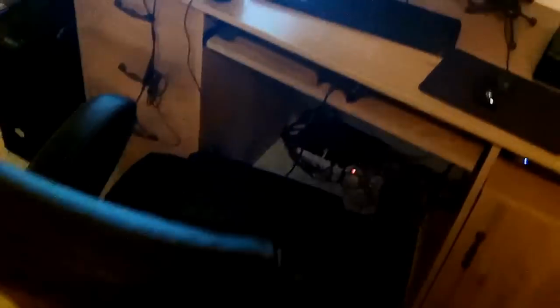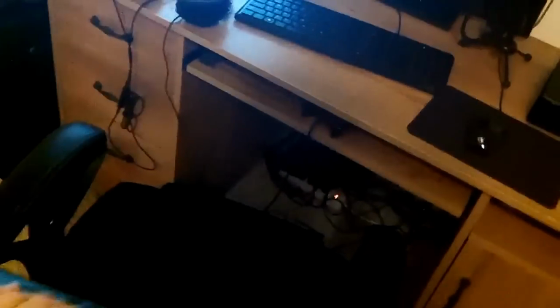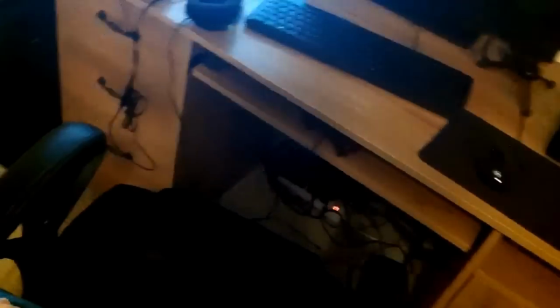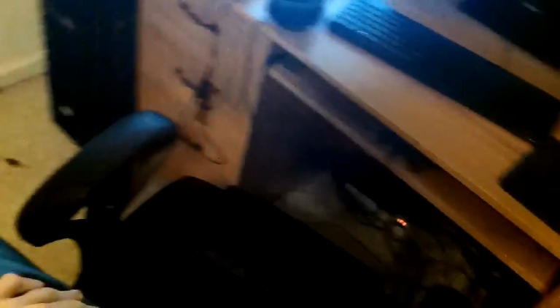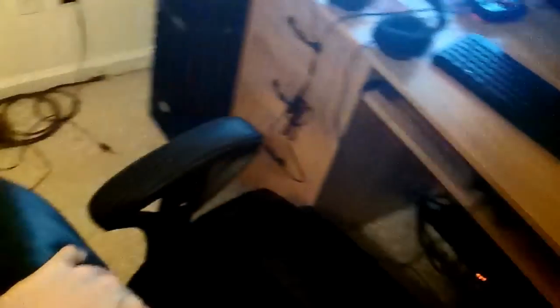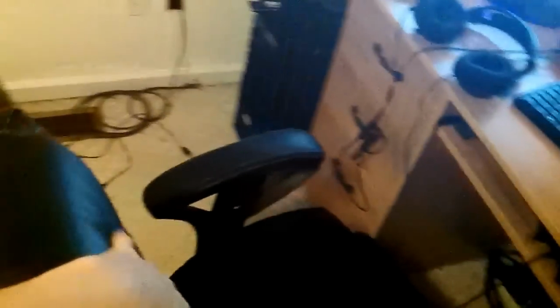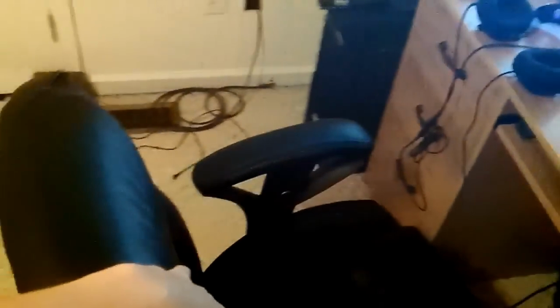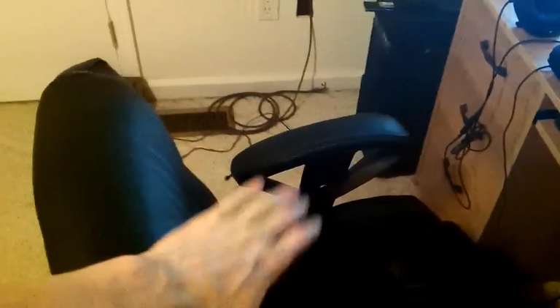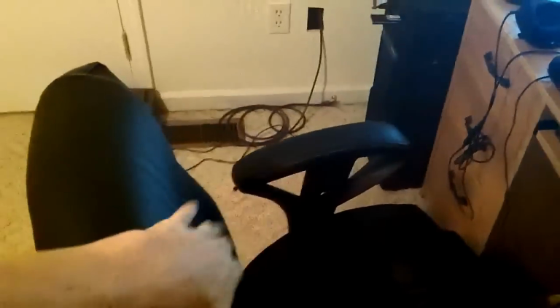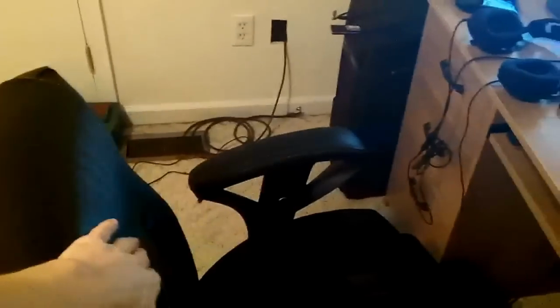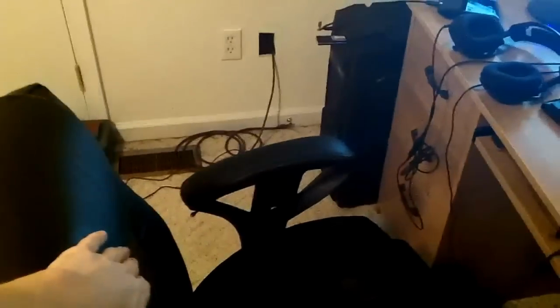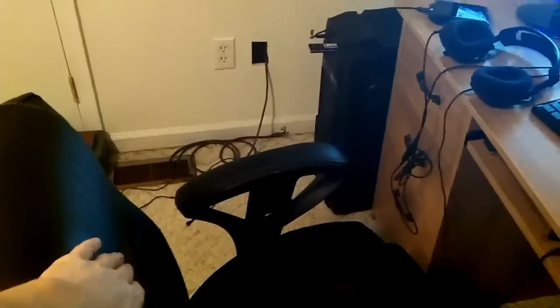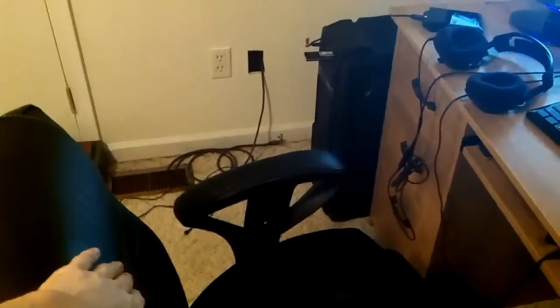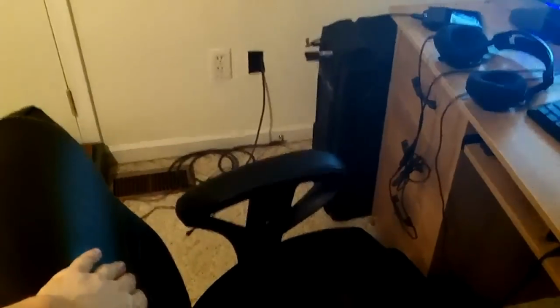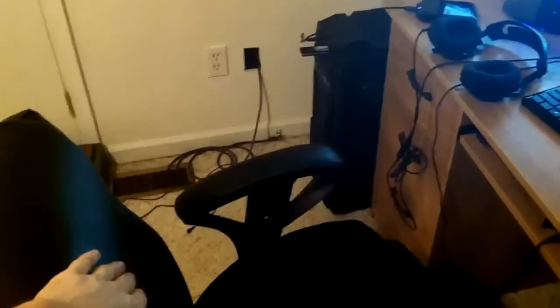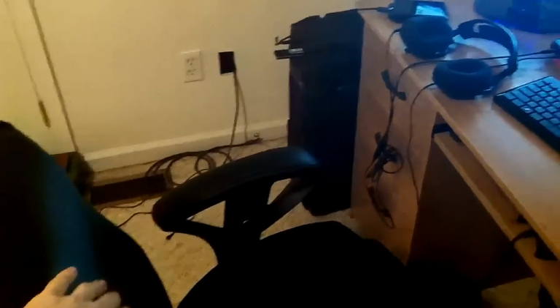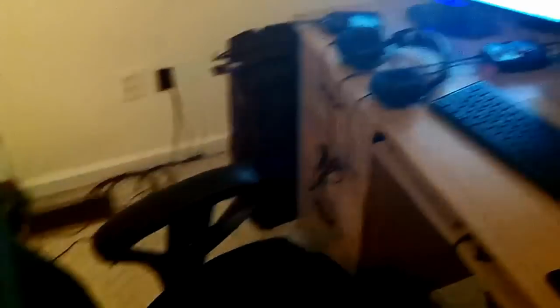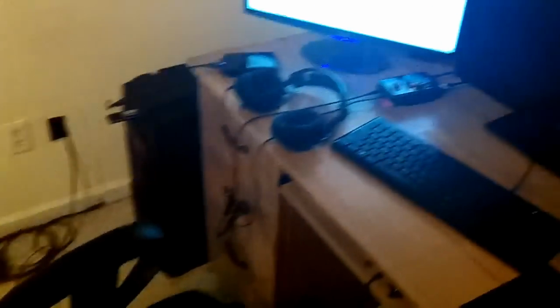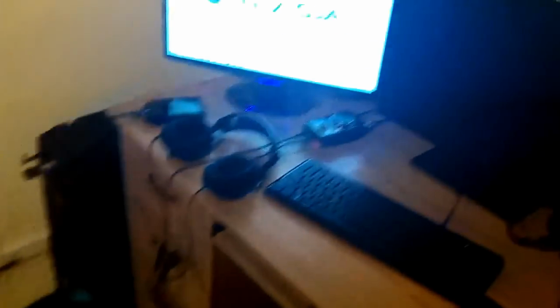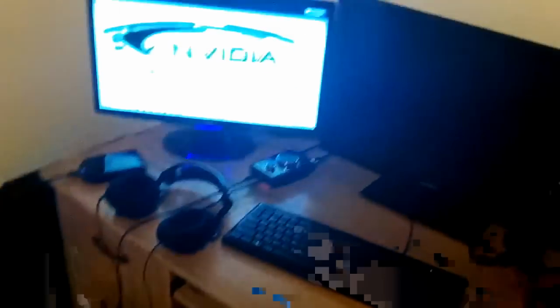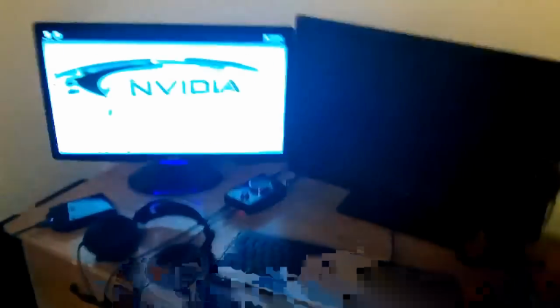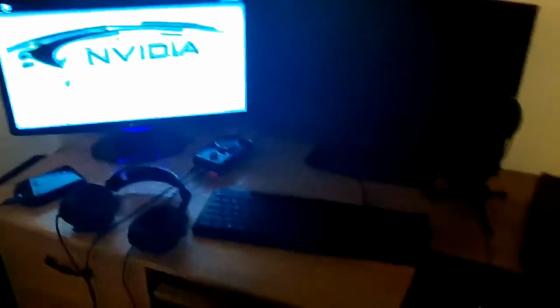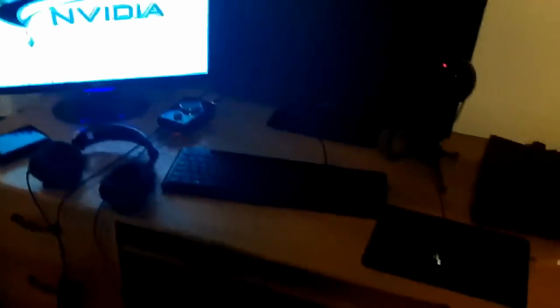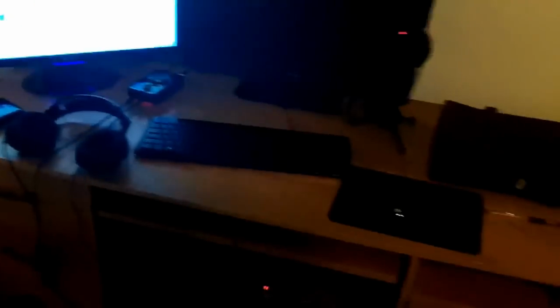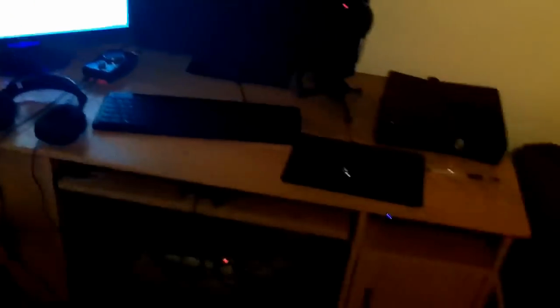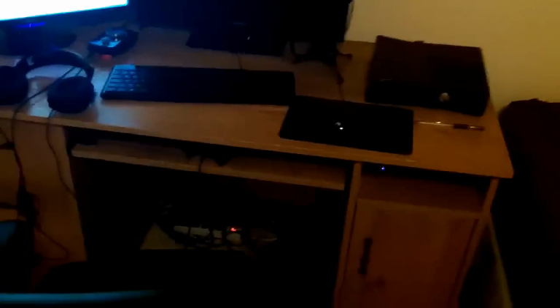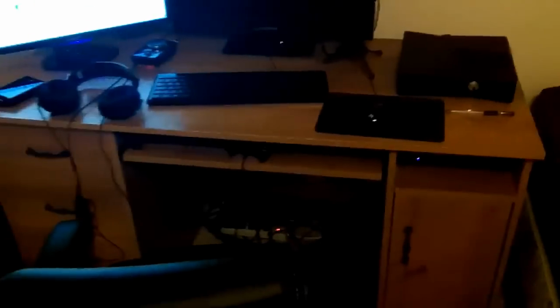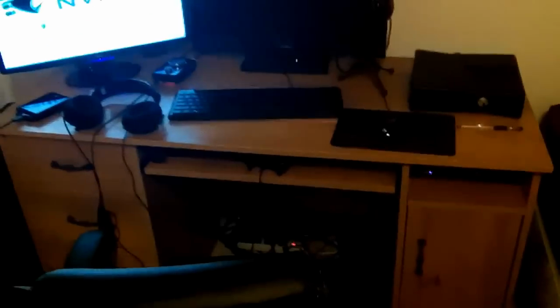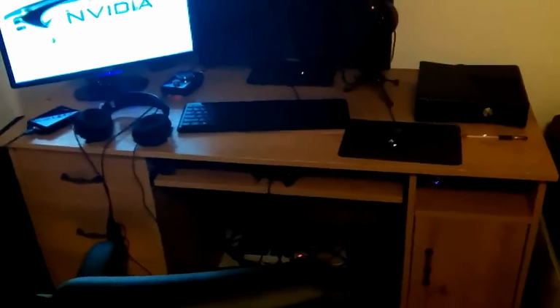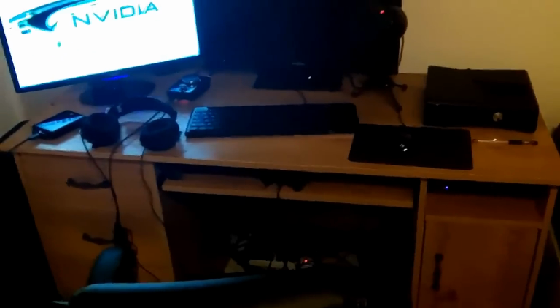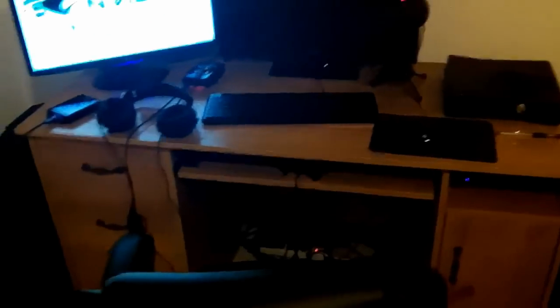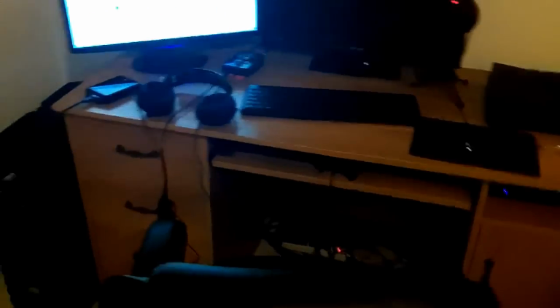And here I have my comfortable chair. I love this chair — it is amazing. And that's pretty much it as far as my setup goes.